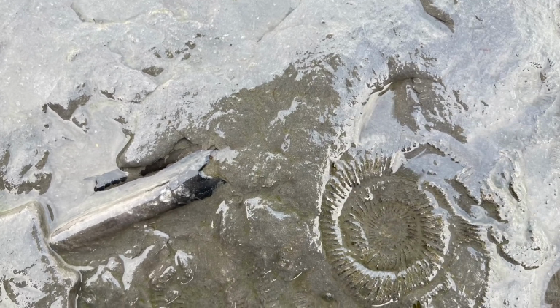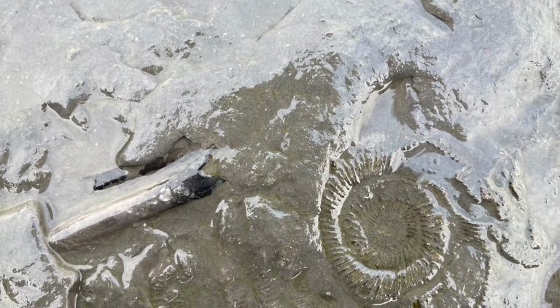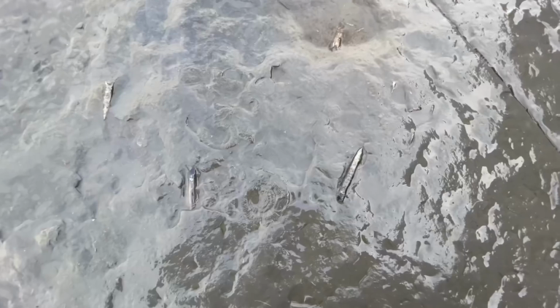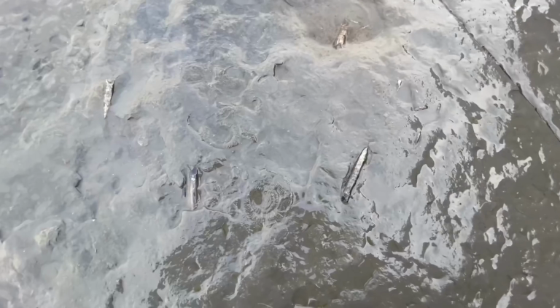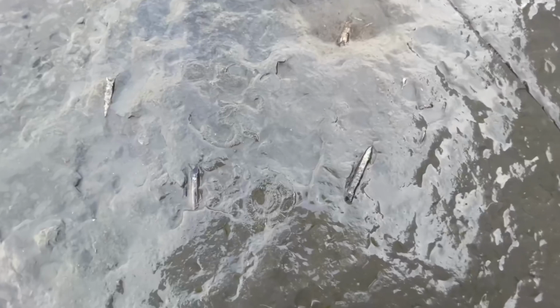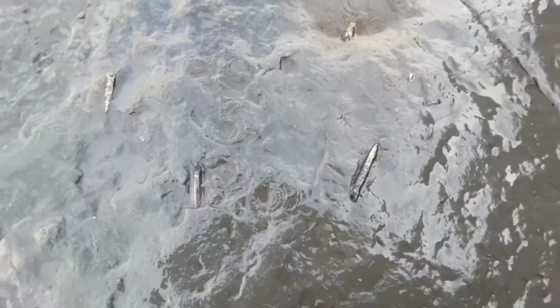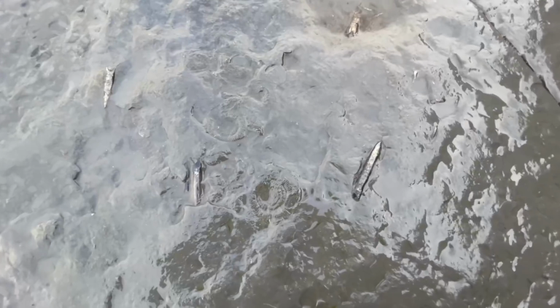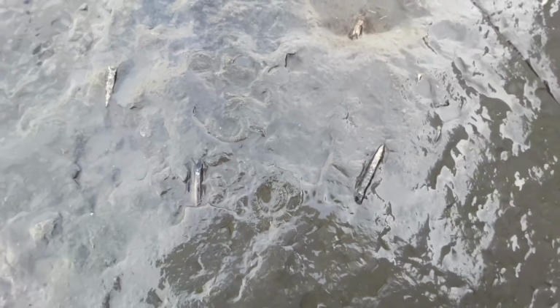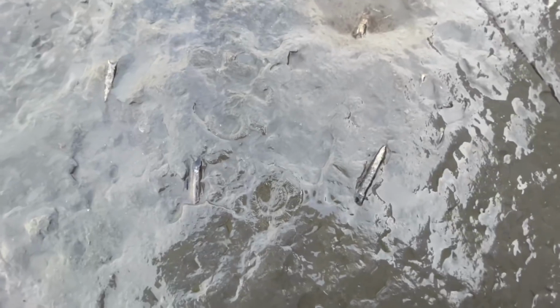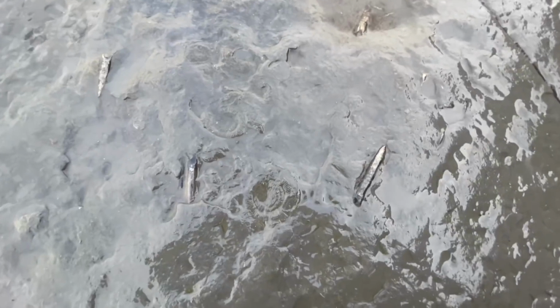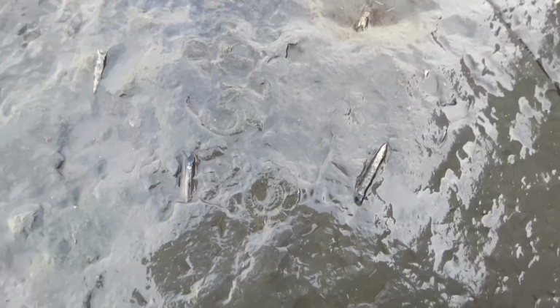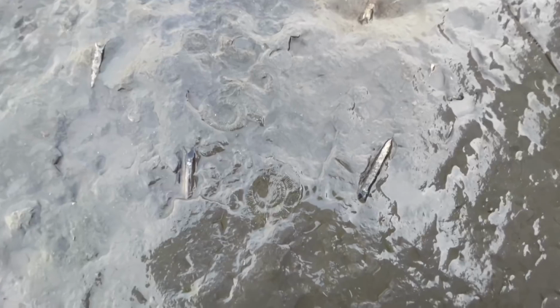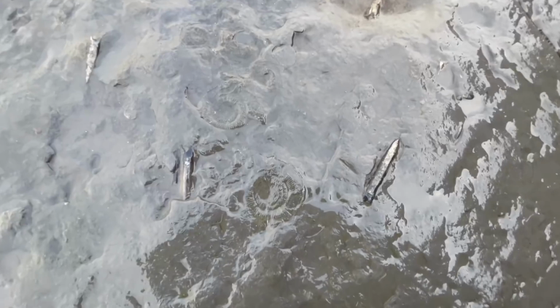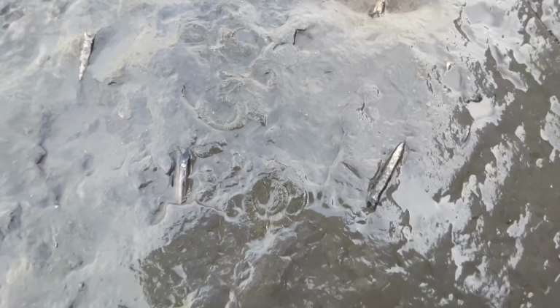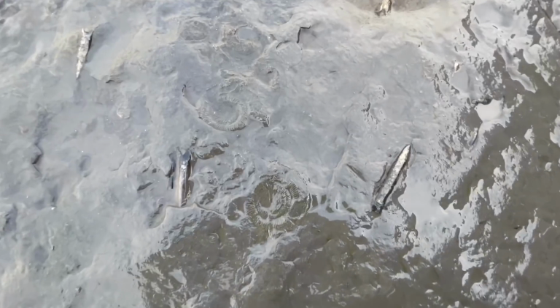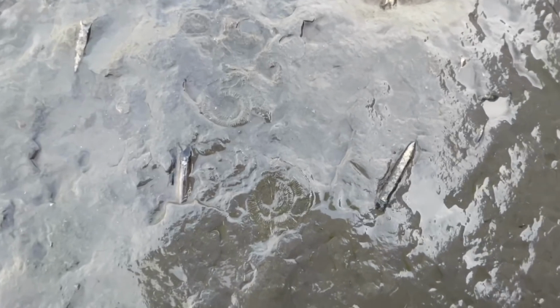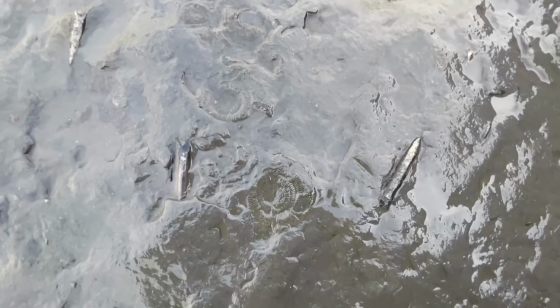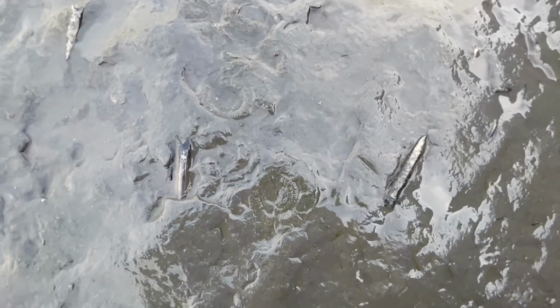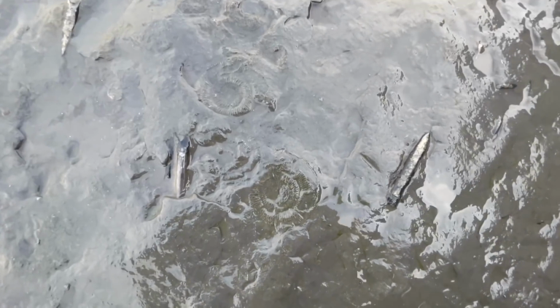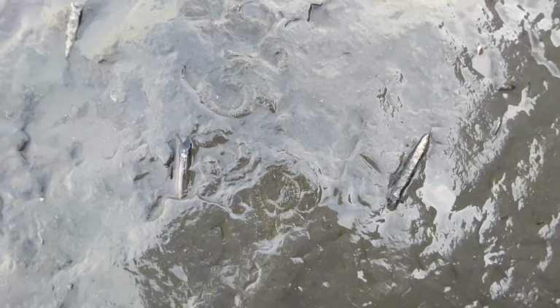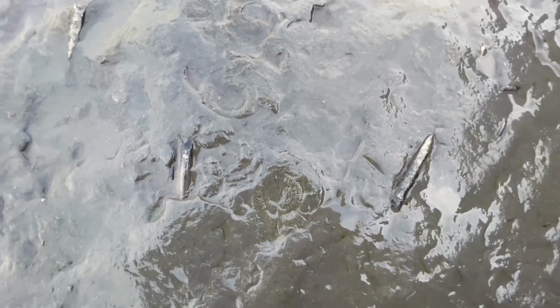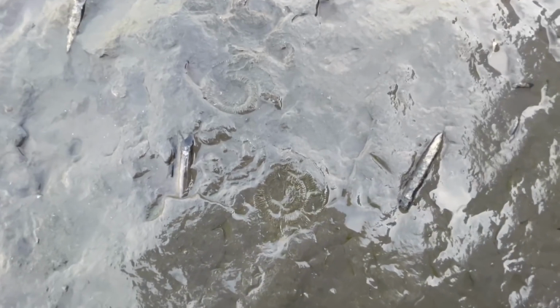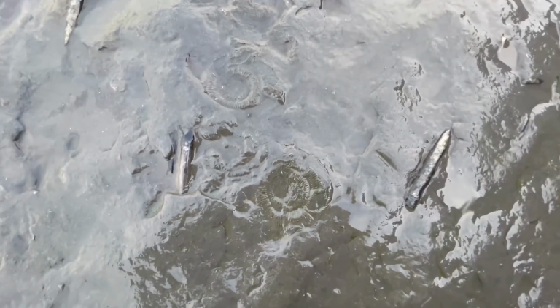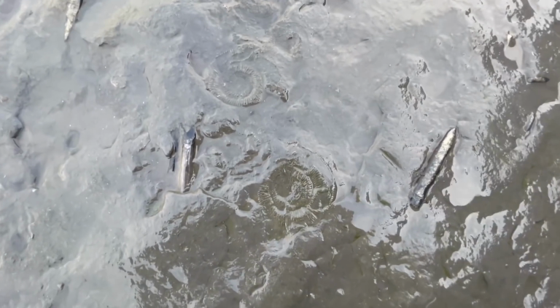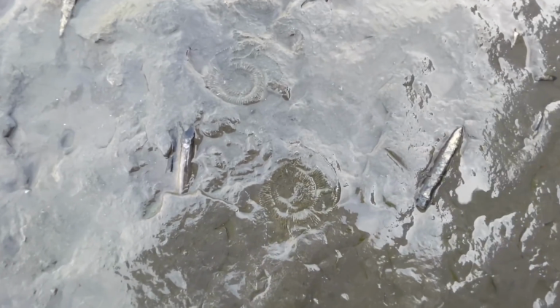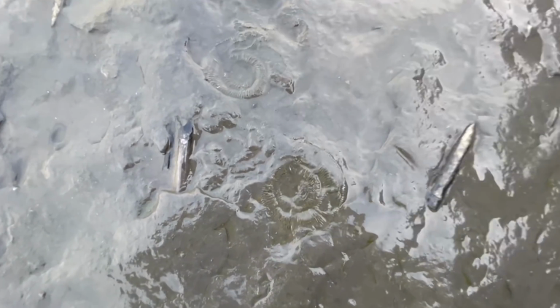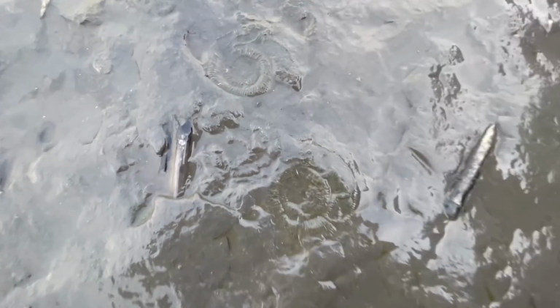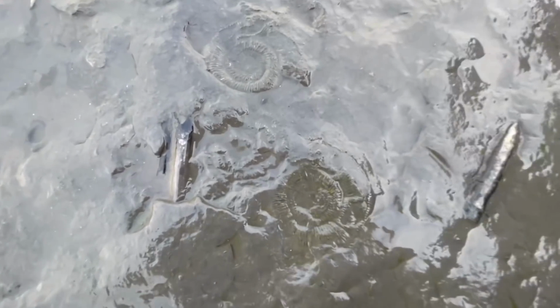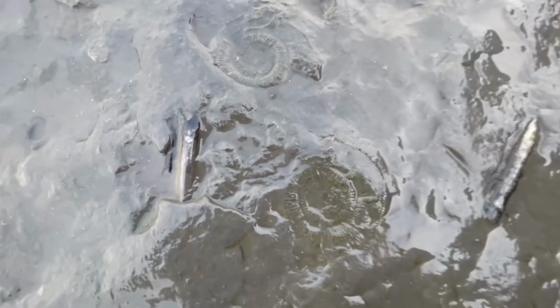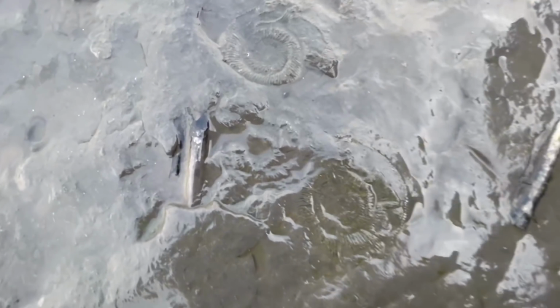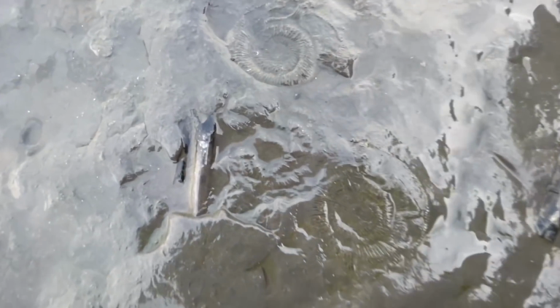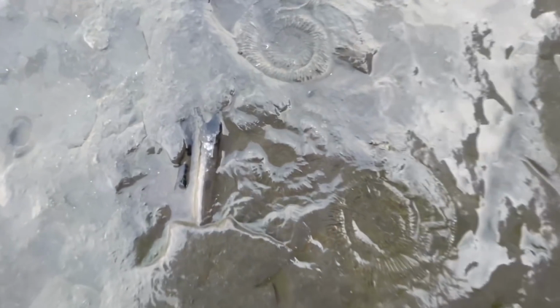A few belemnites here, and there are some nice big ammonites washed next to them.